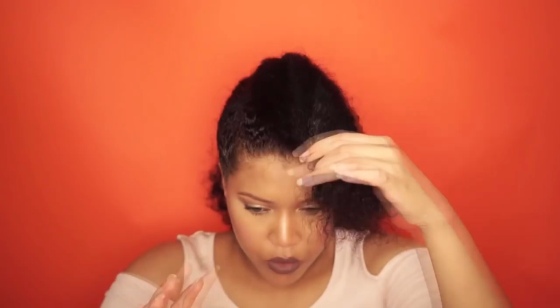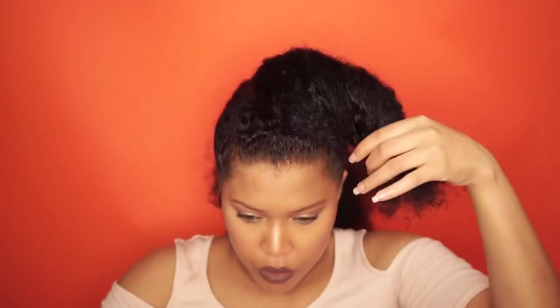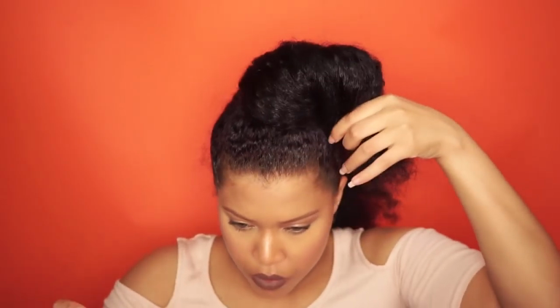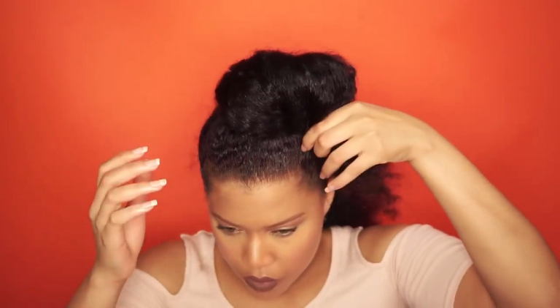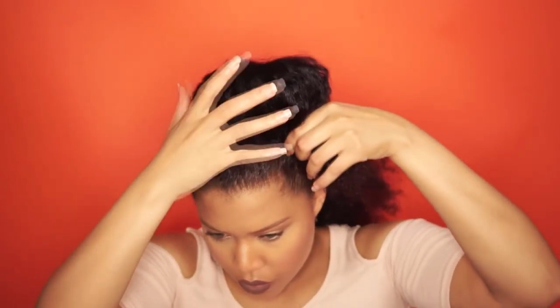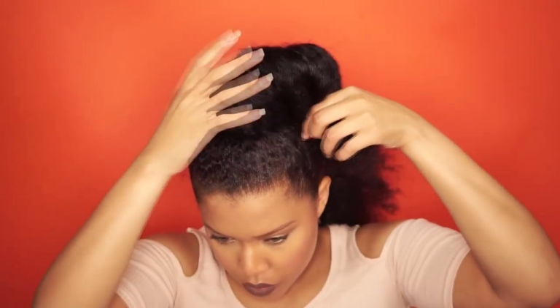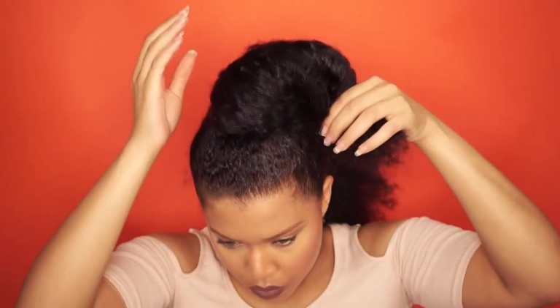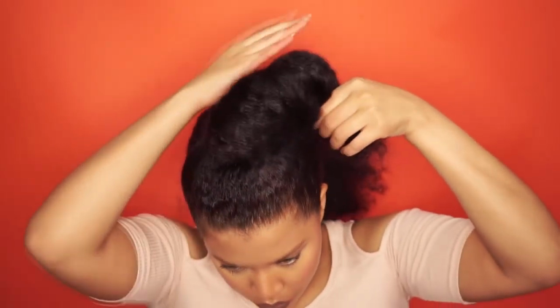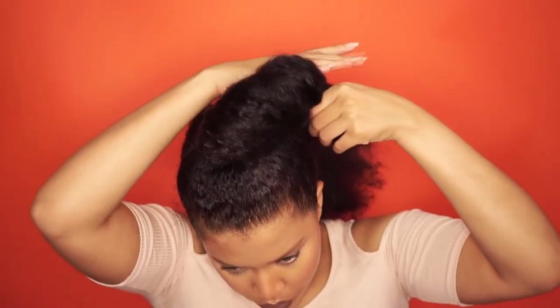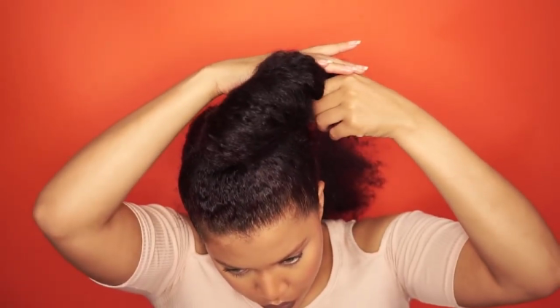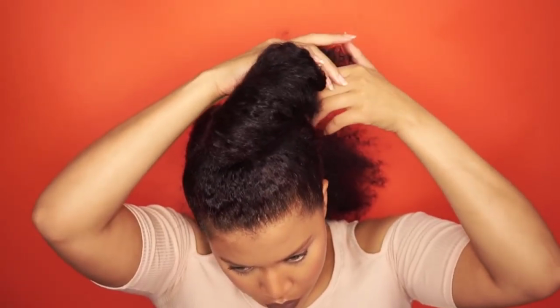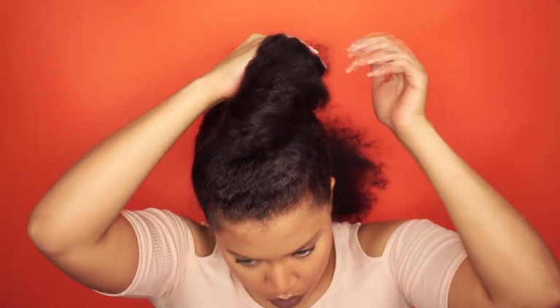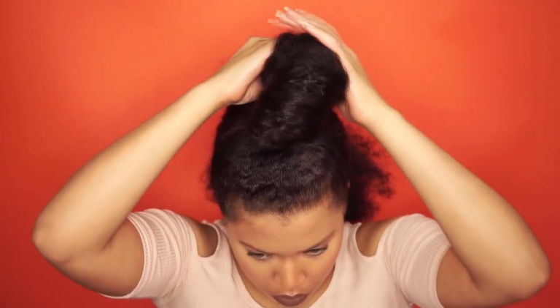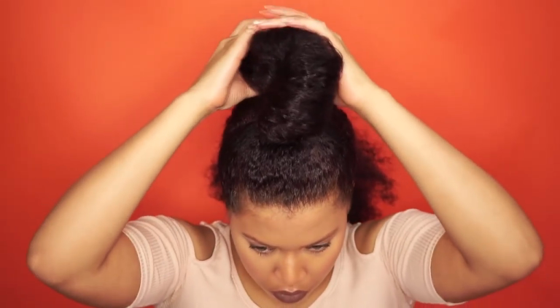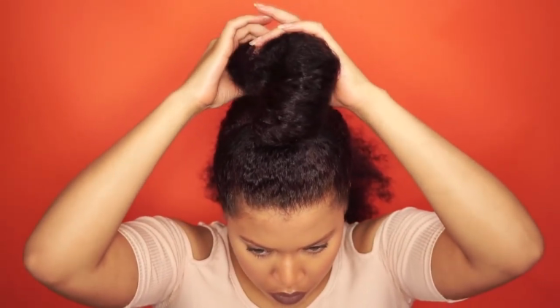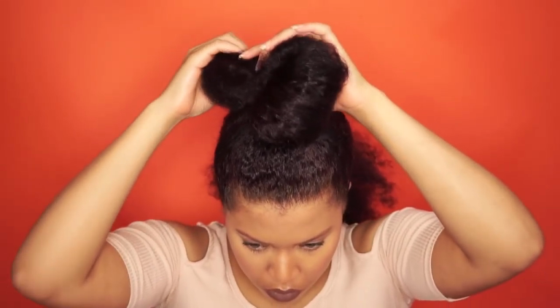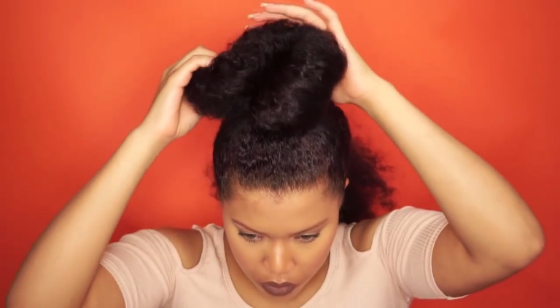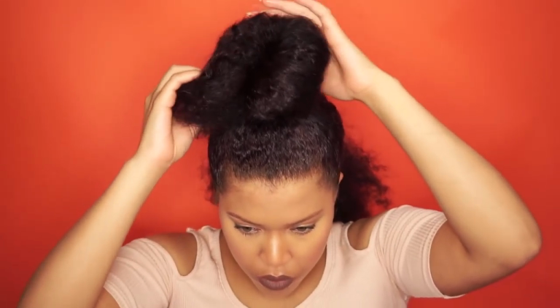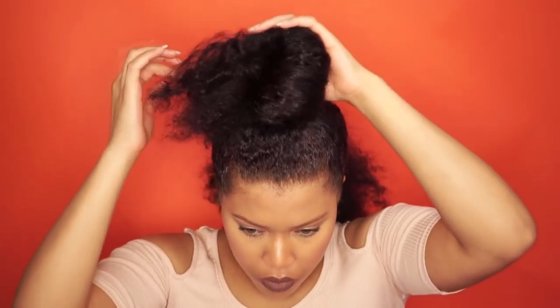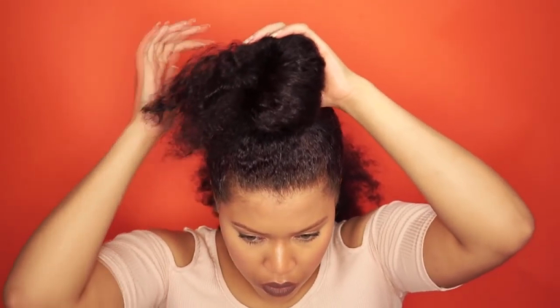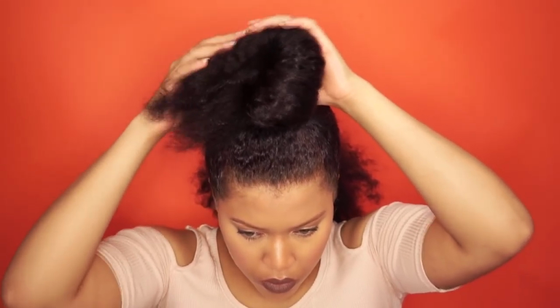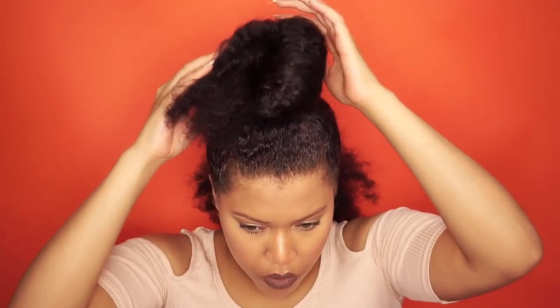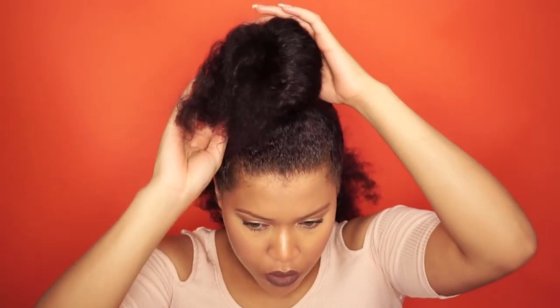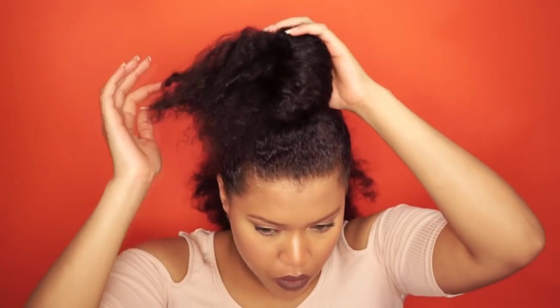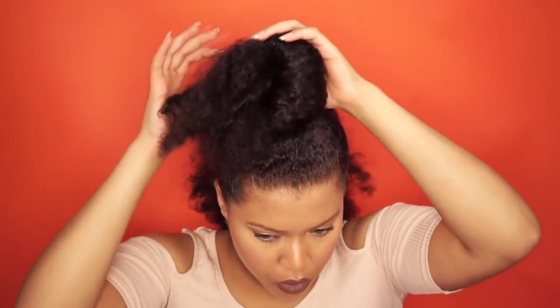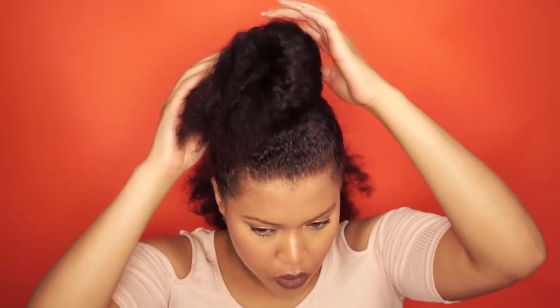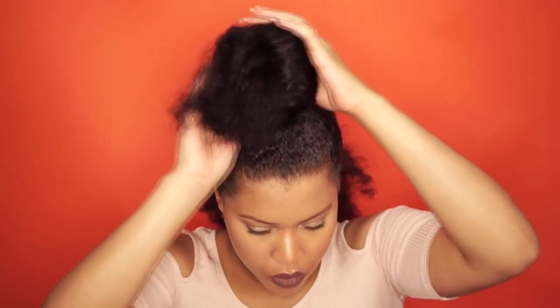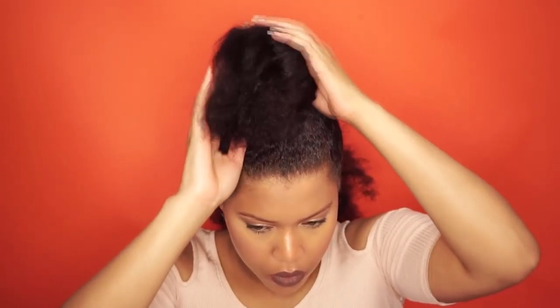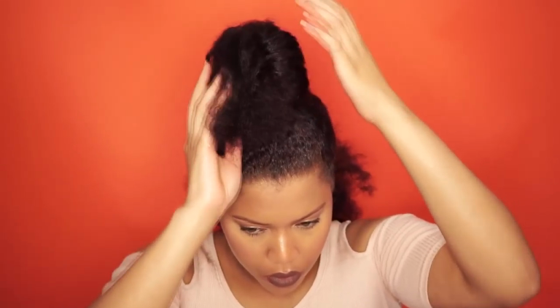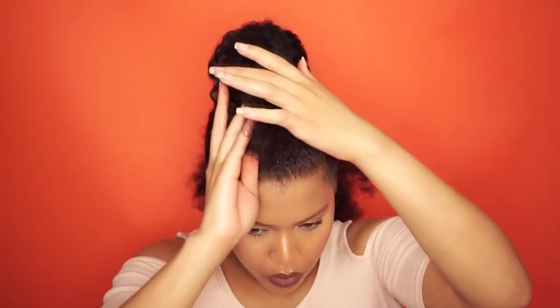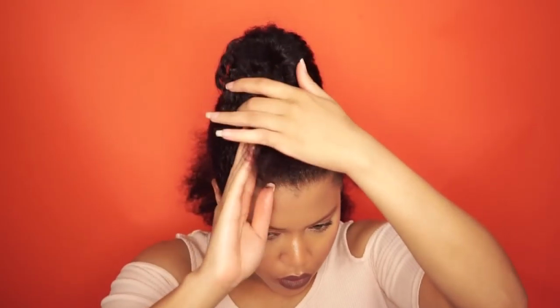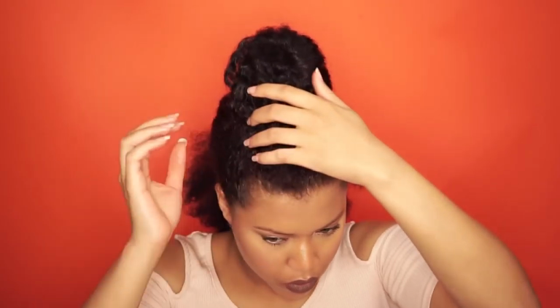To make the top knot, I wrap the hair around itself and use bobby pins to secure the bun.